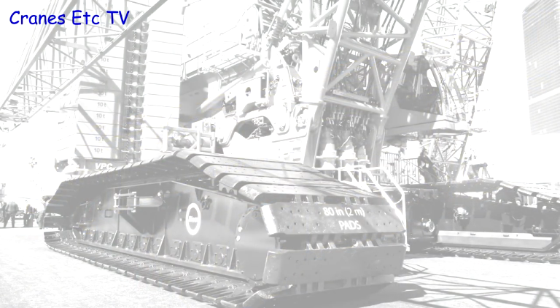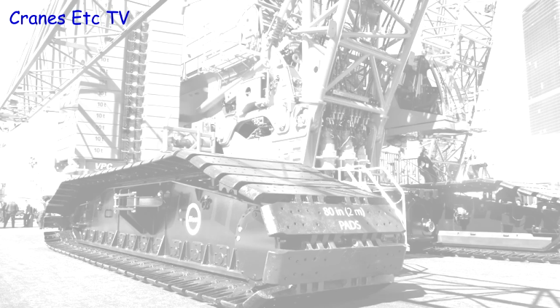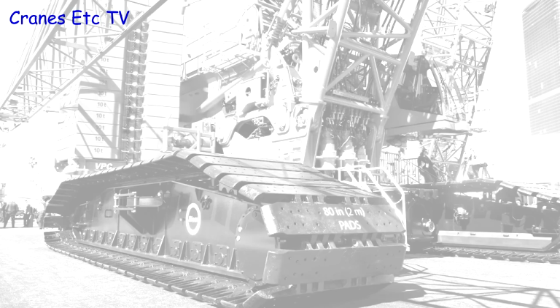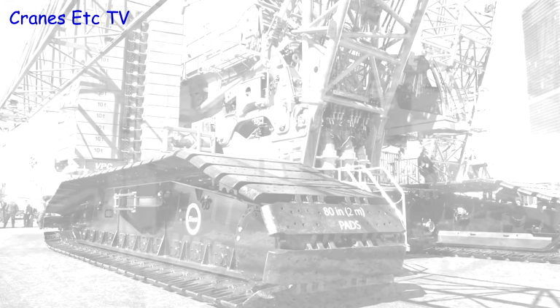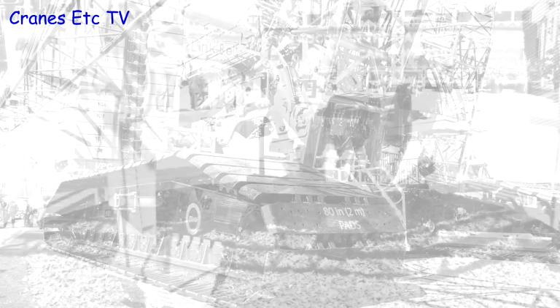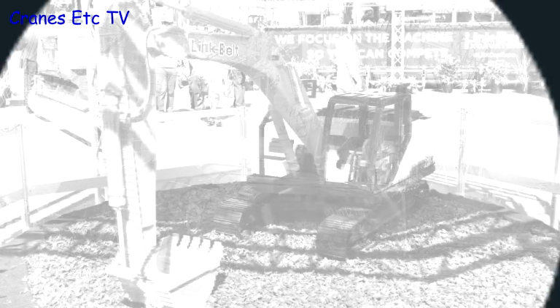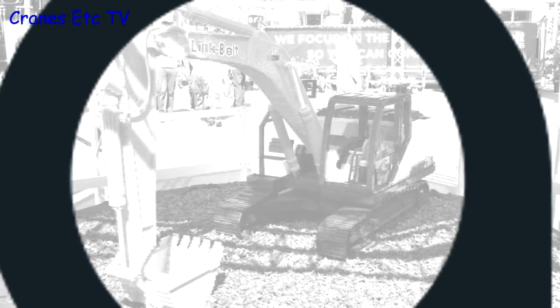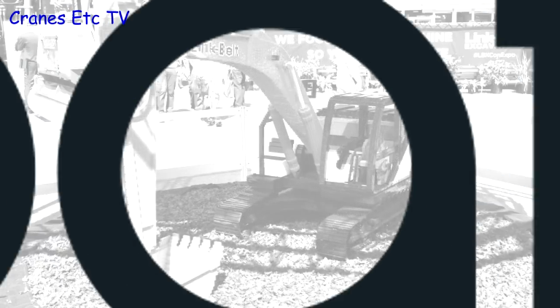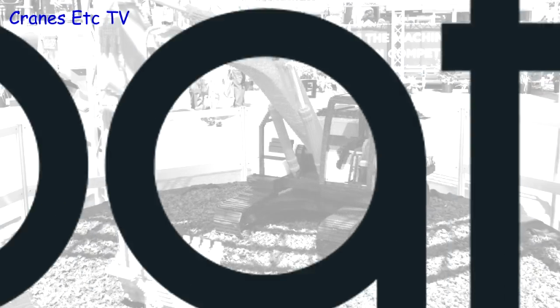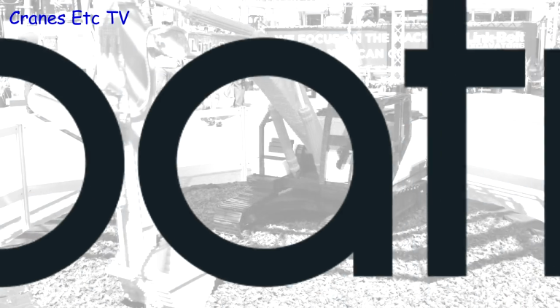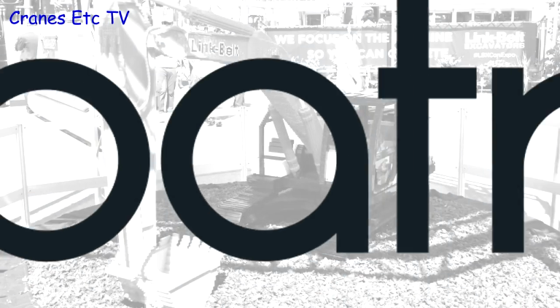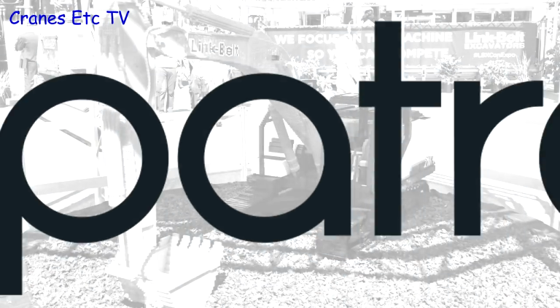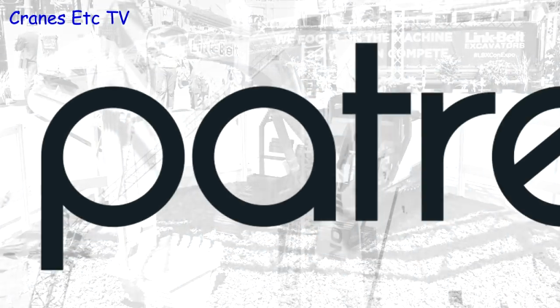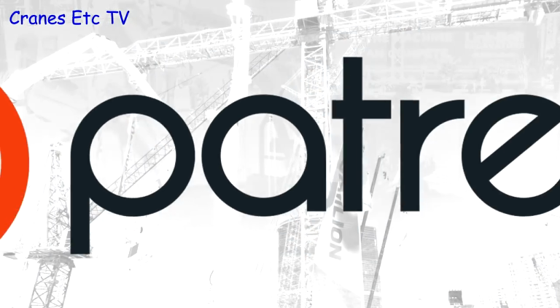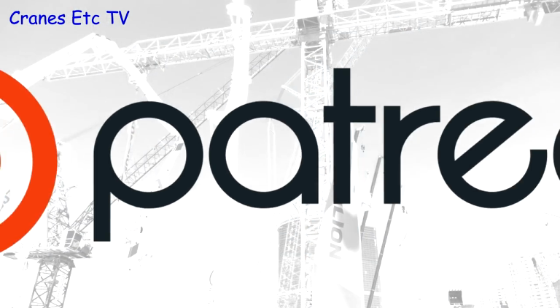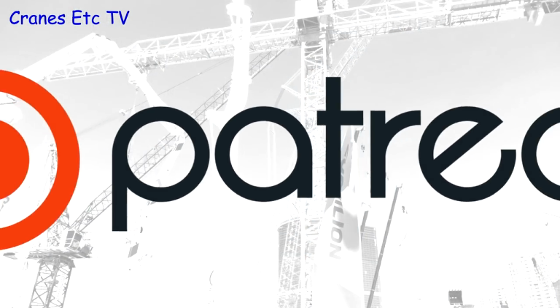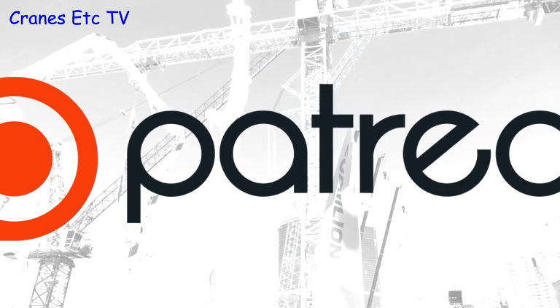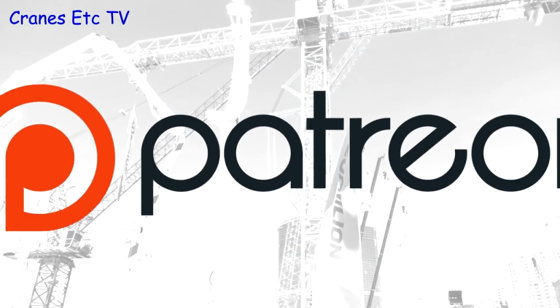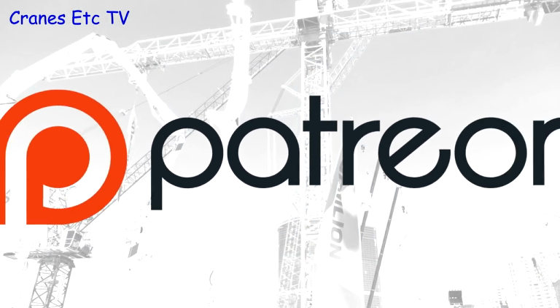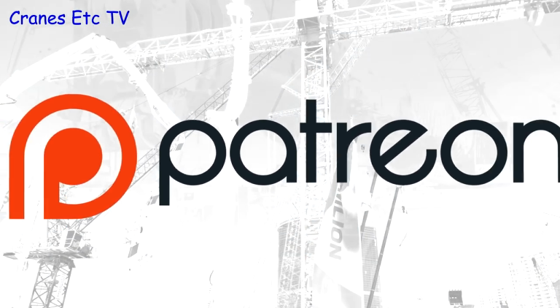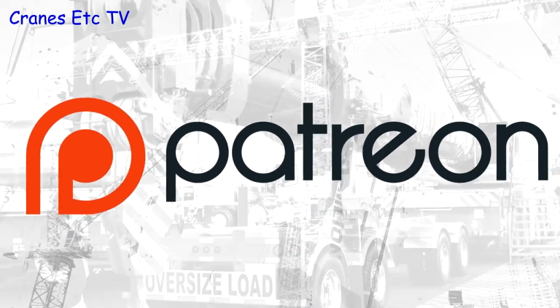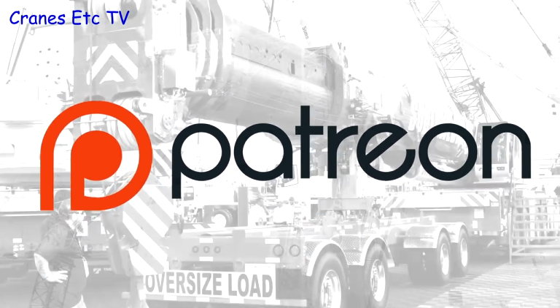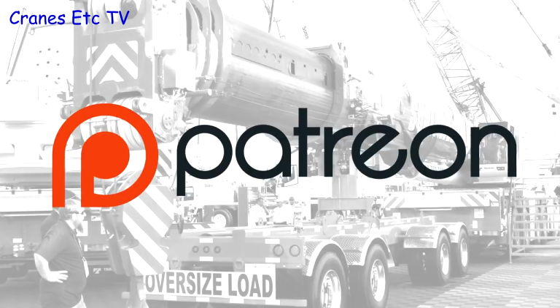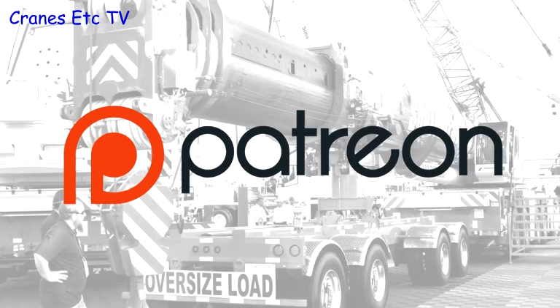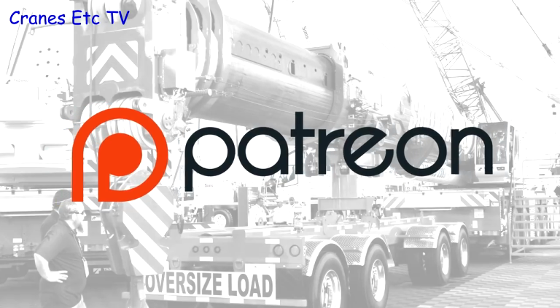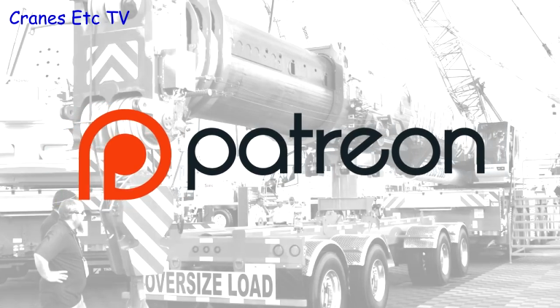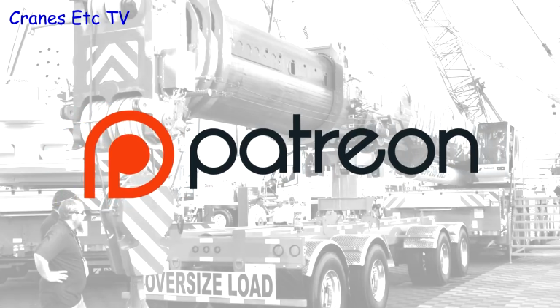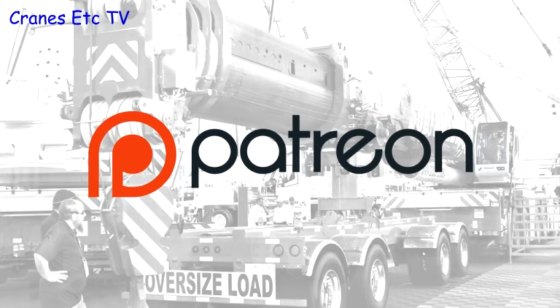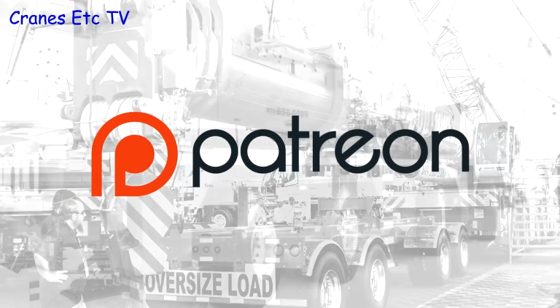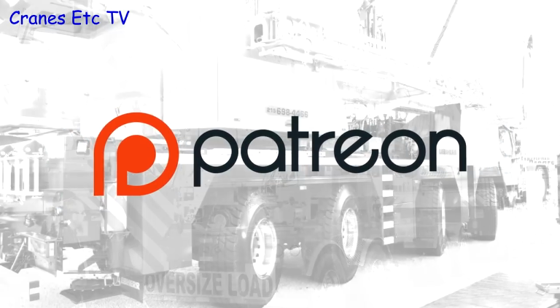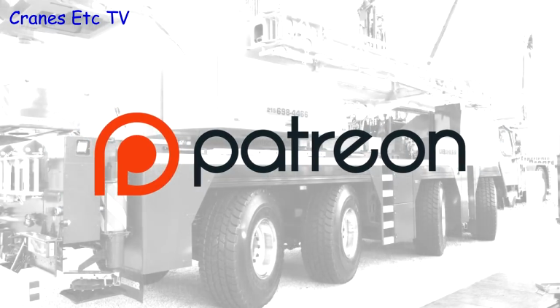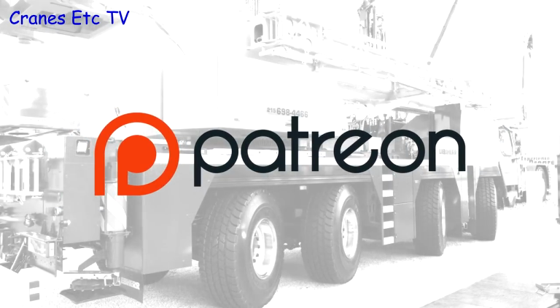Remember, if you want to support the Cranes Etcetera team you can do so over on our Patreon page — the link is in the video description.